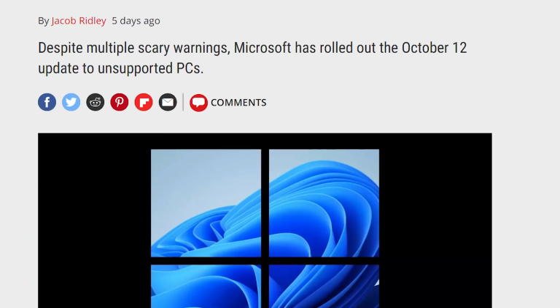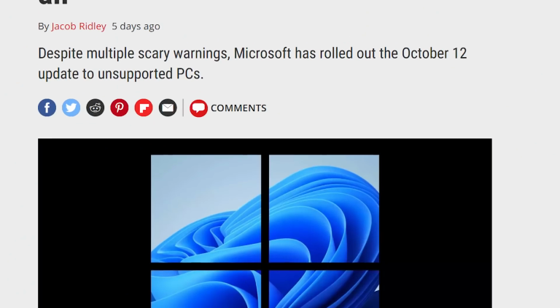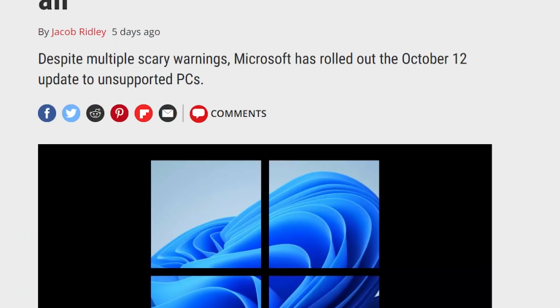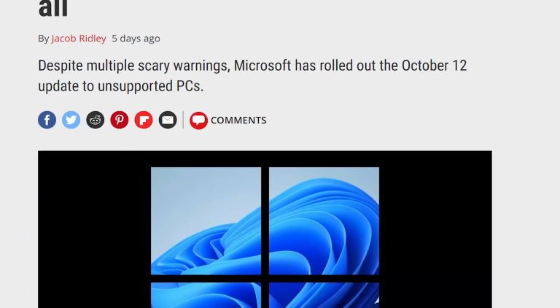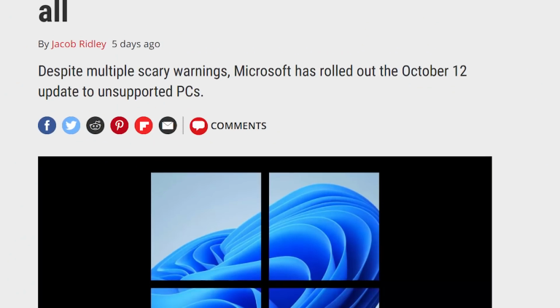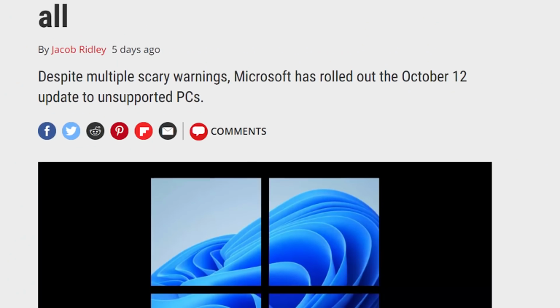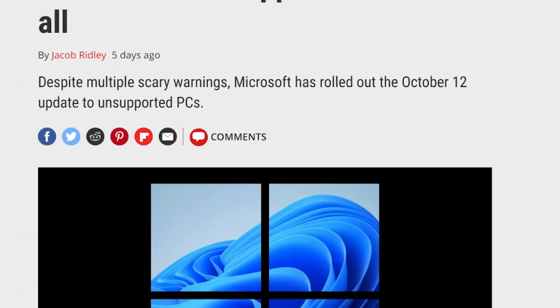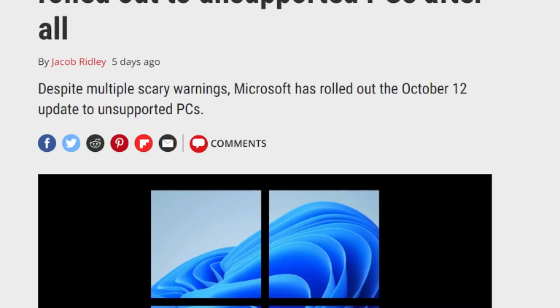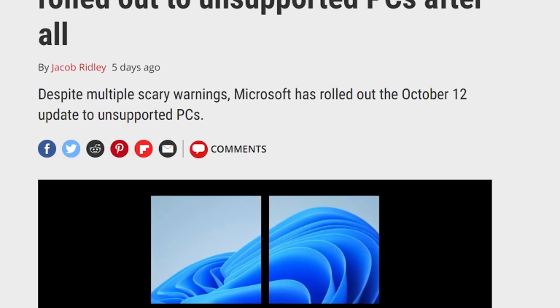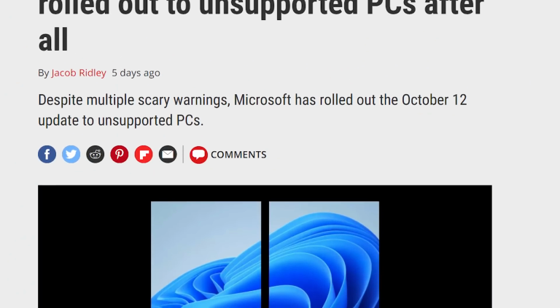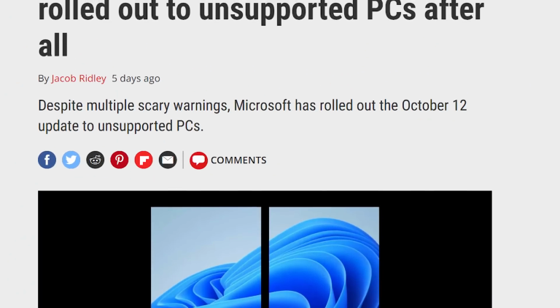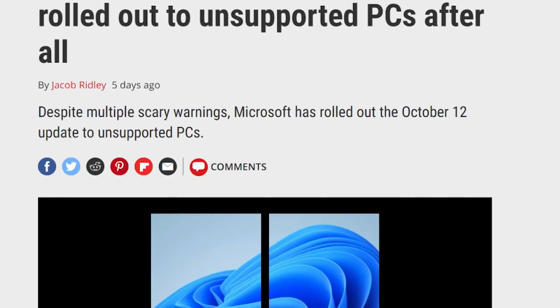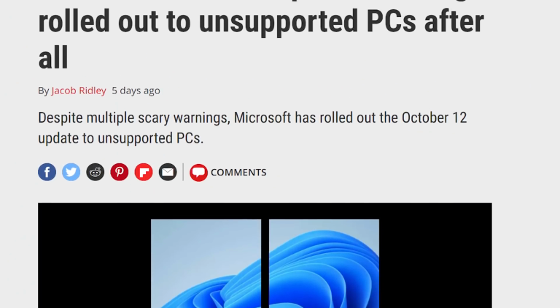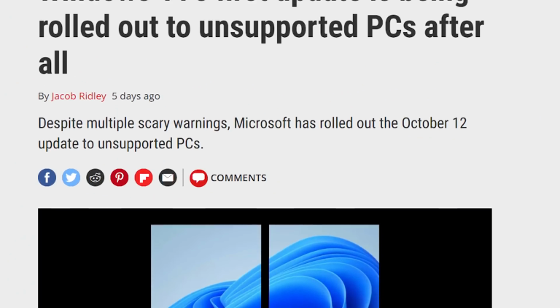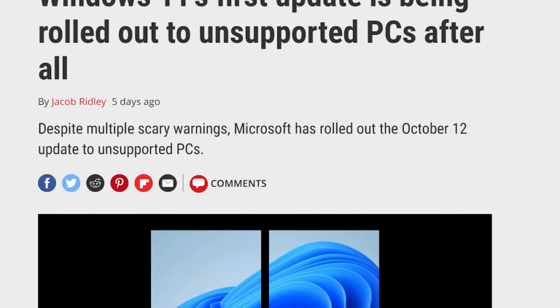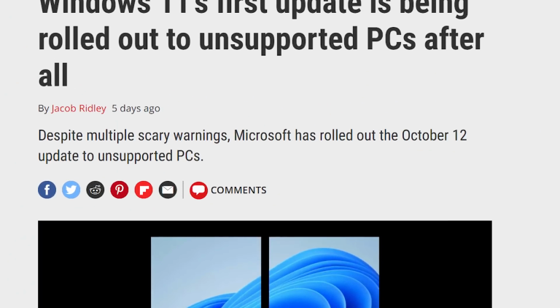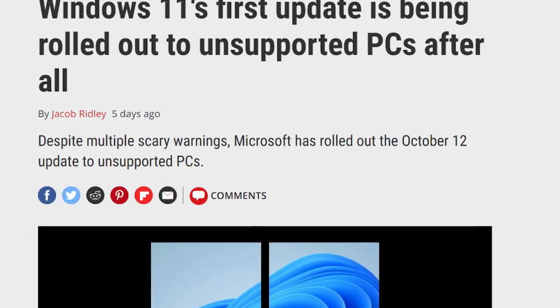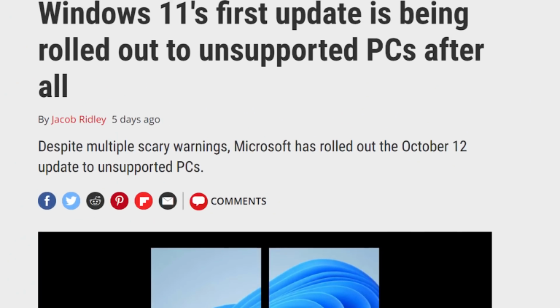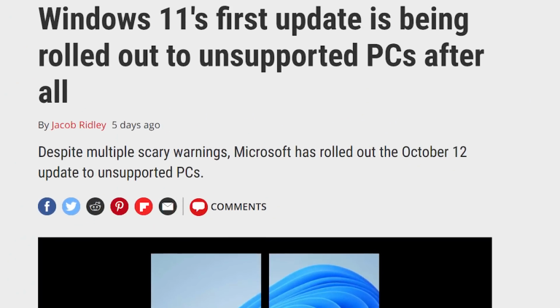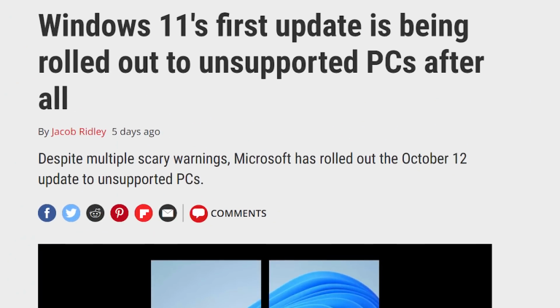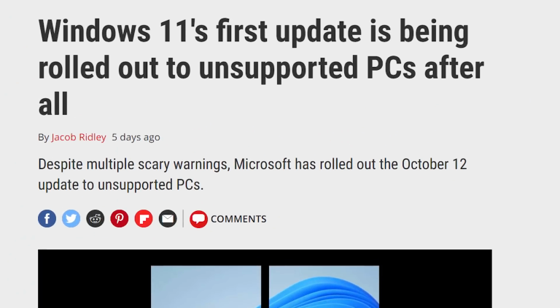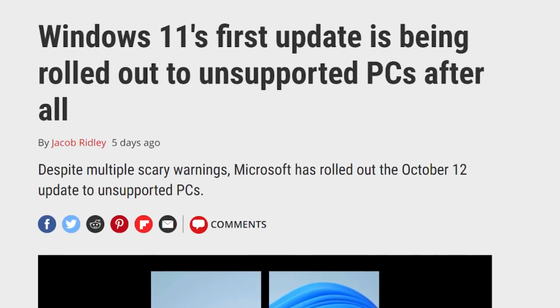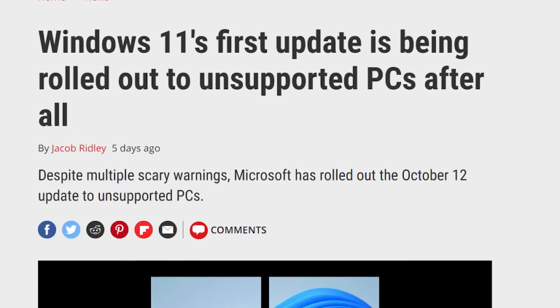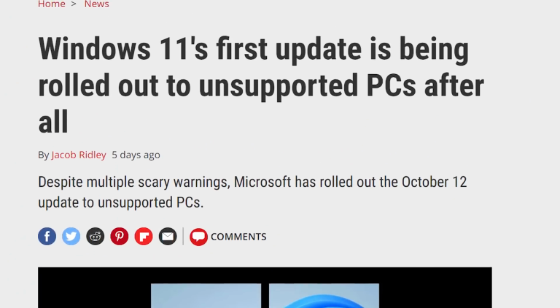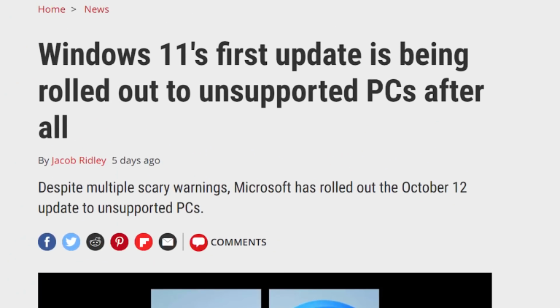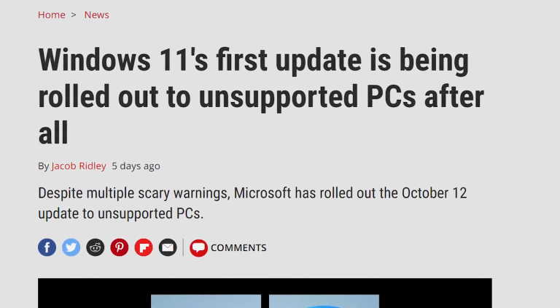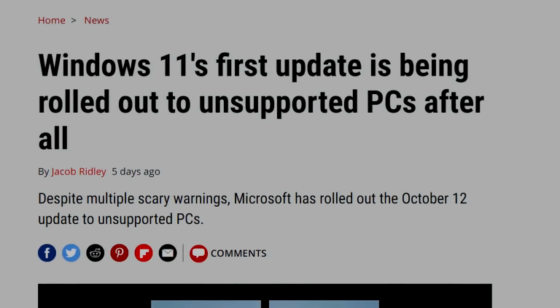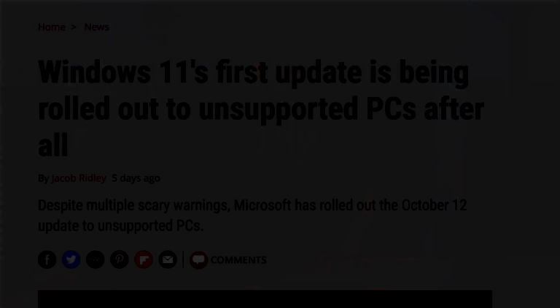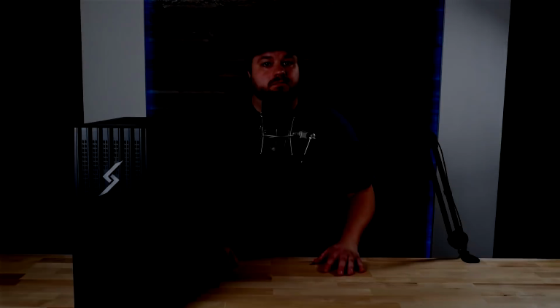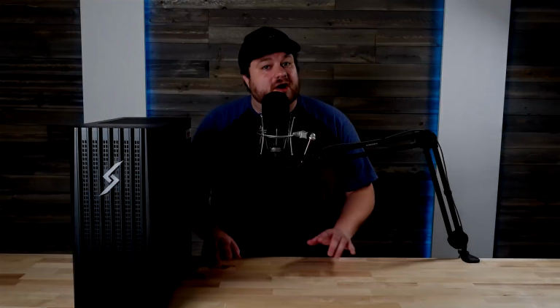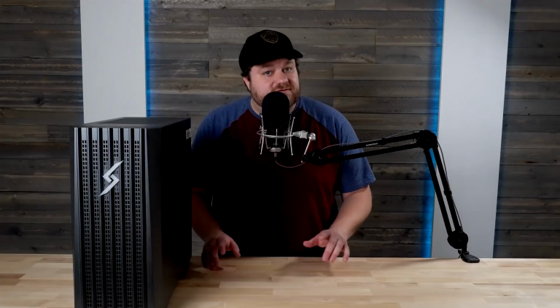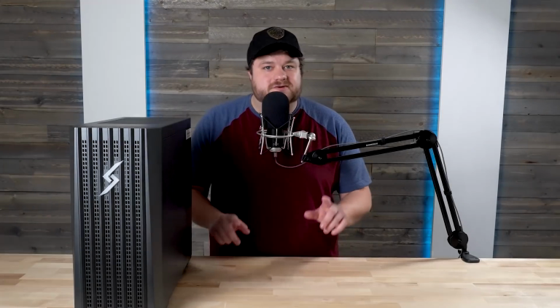Maybe Microsoft won't actually stop sending updates to unsupported hardware. But first...